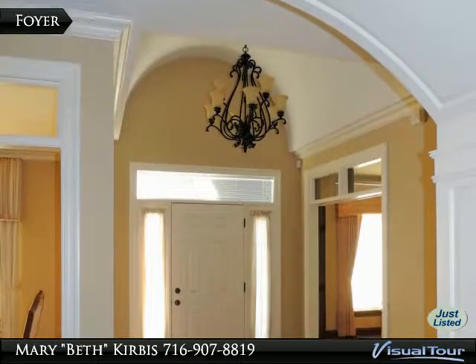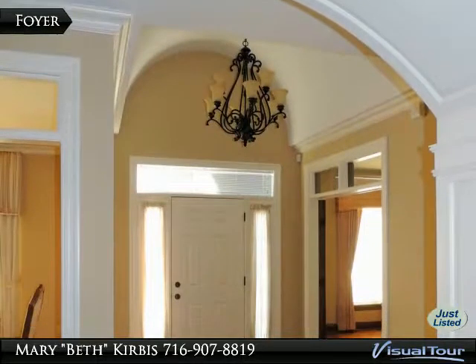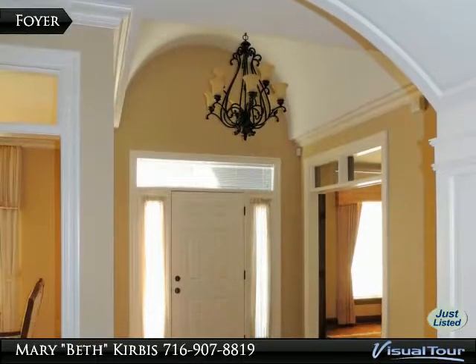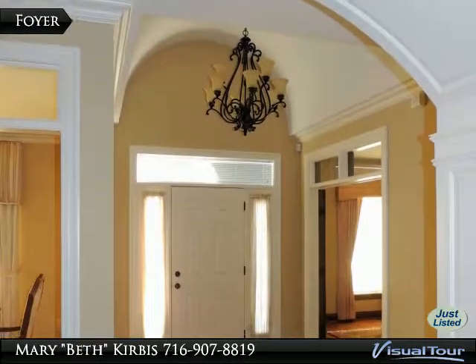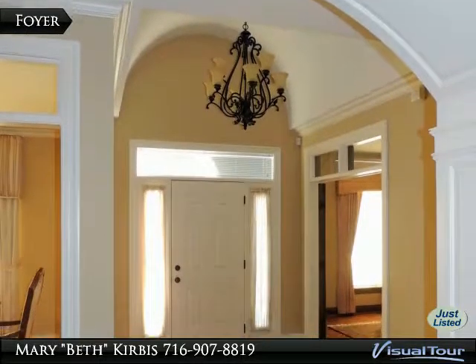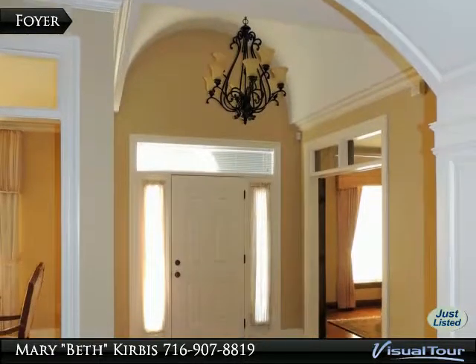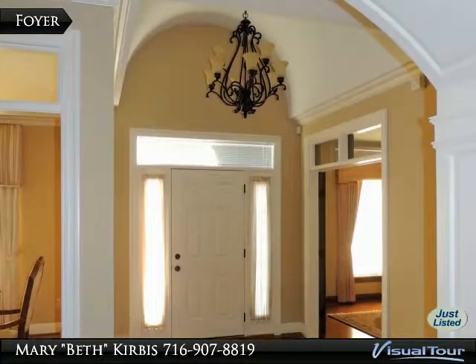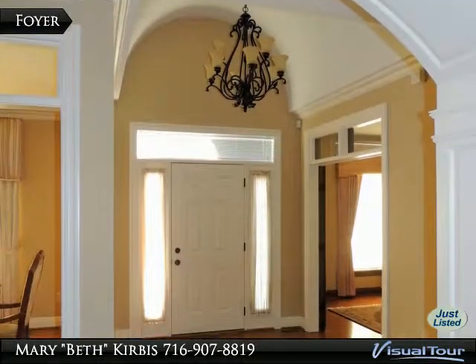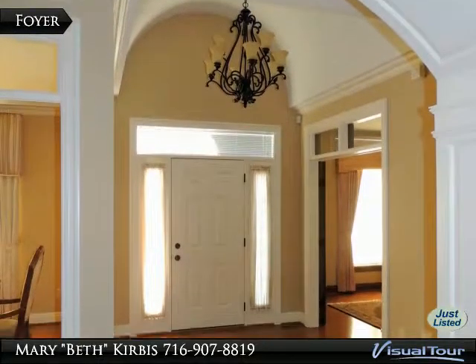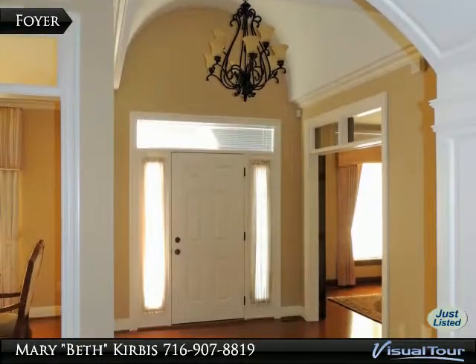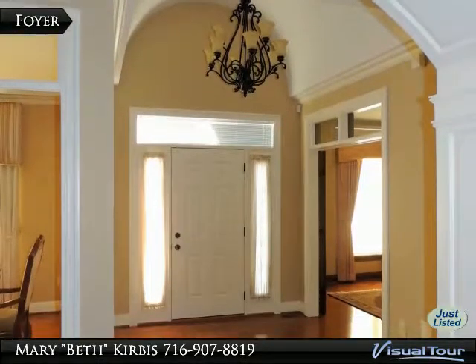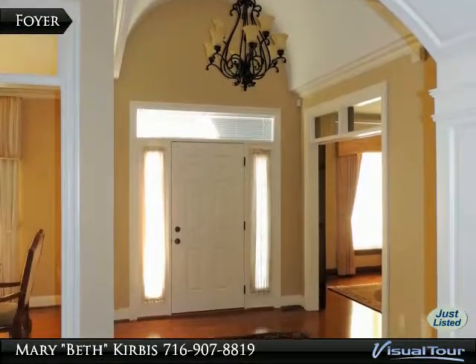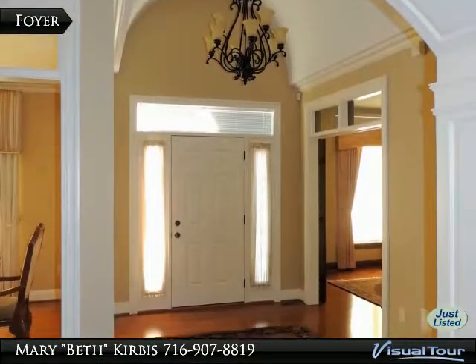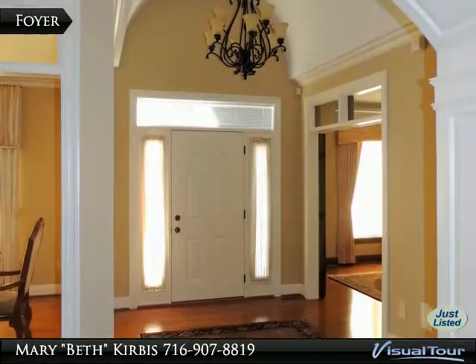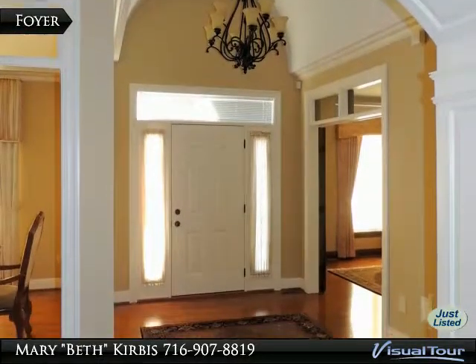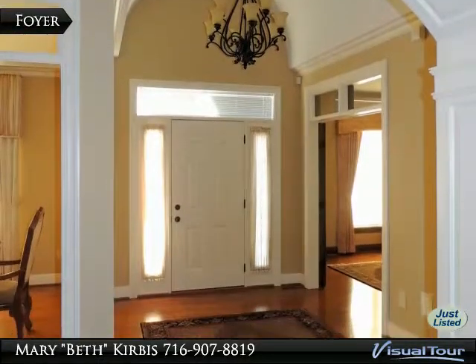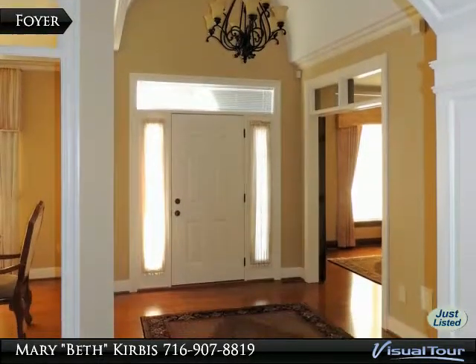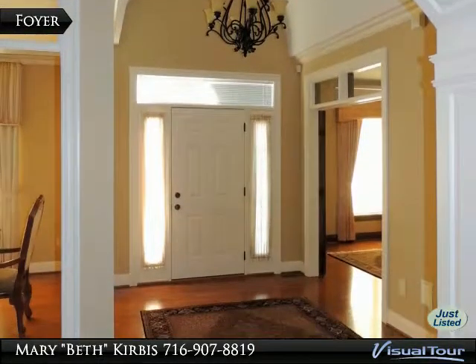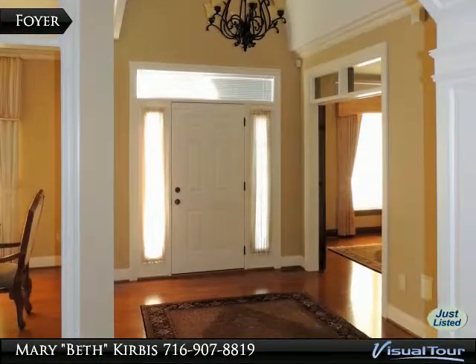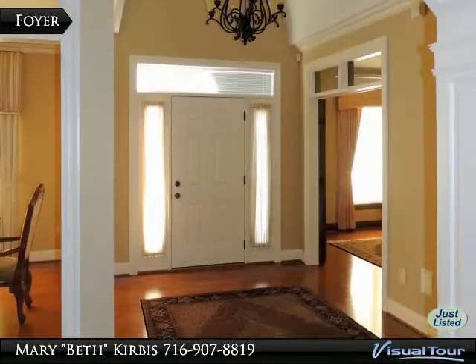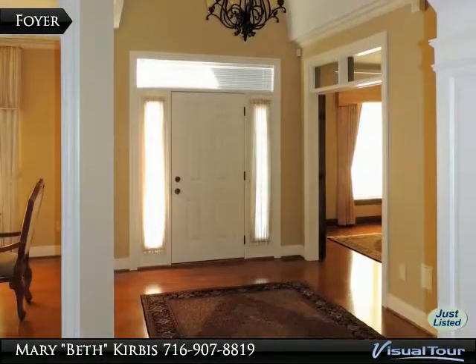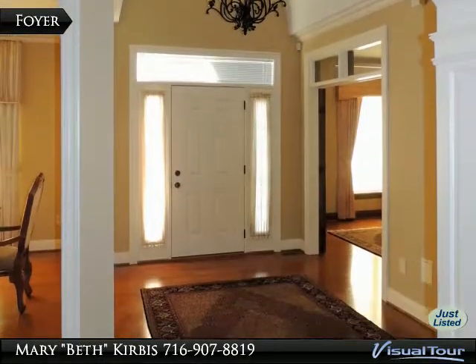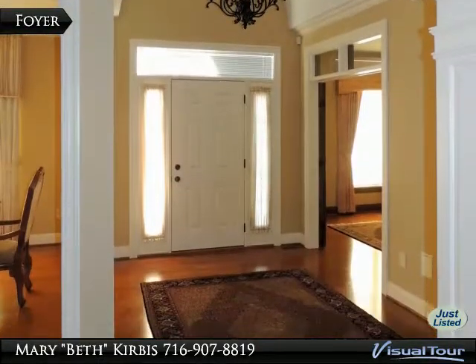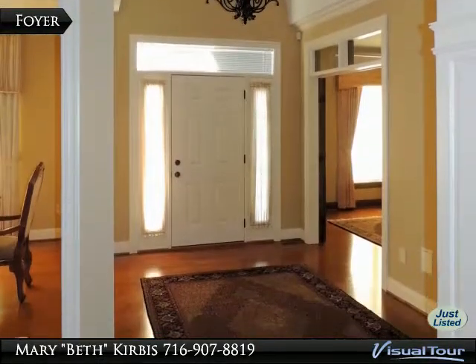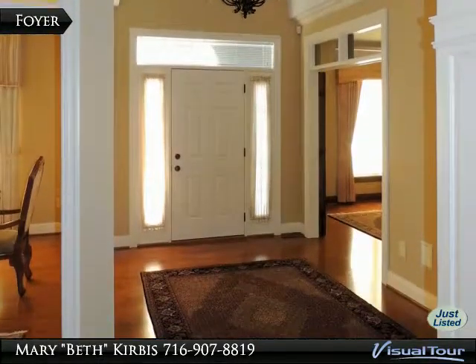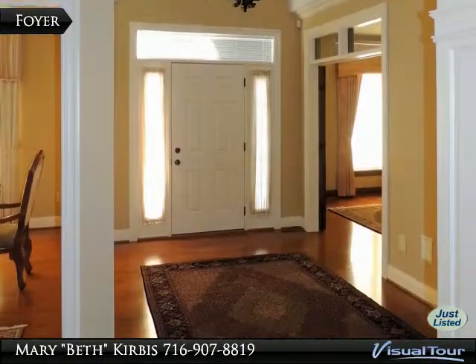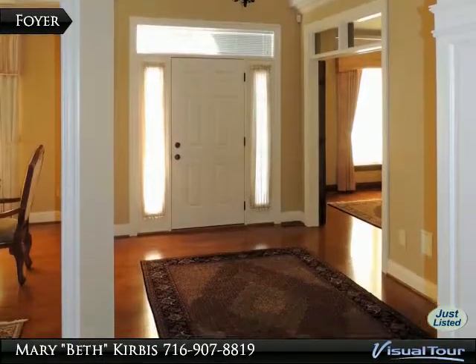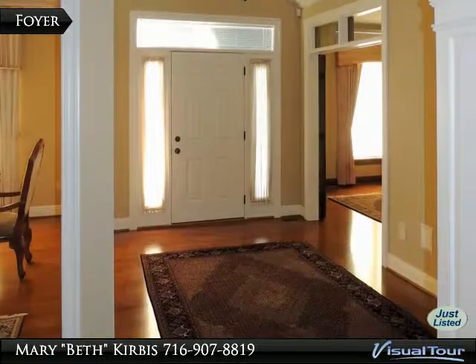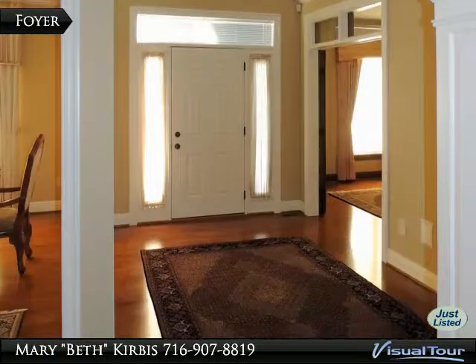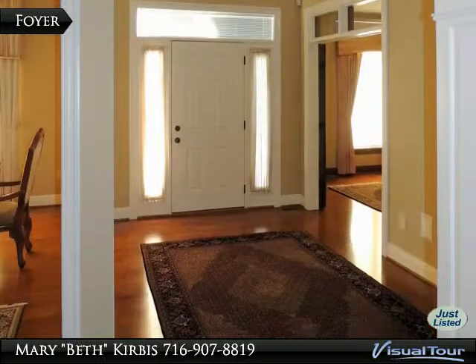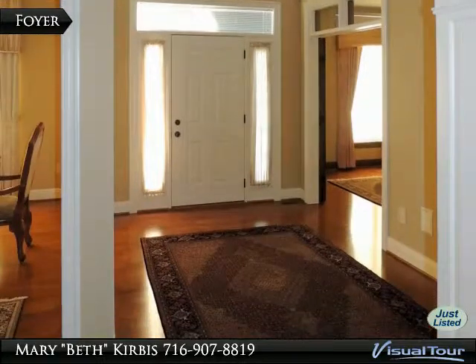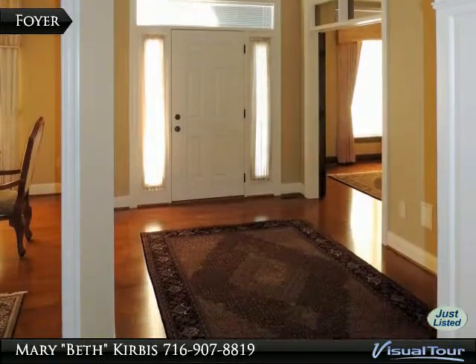Prestigious front foyer with transom windows and a curved tray ceiling and archway leading to the living room.